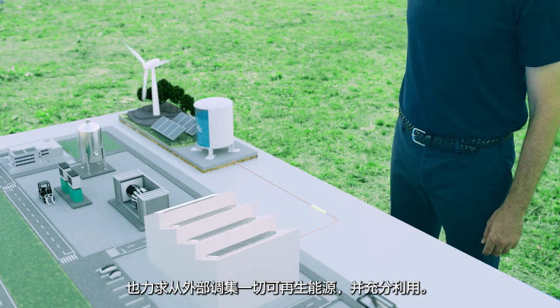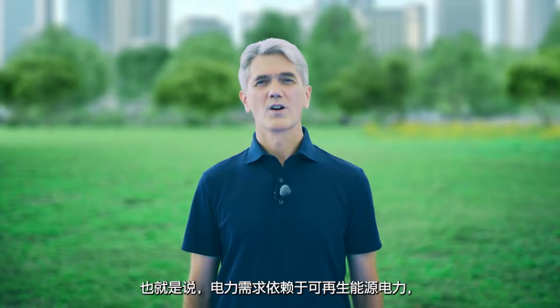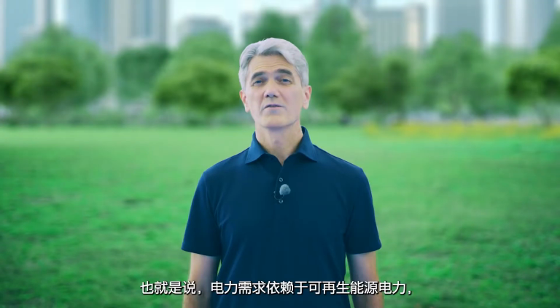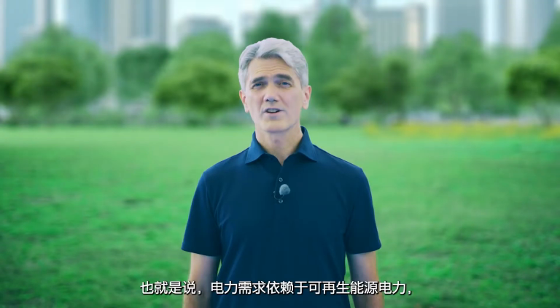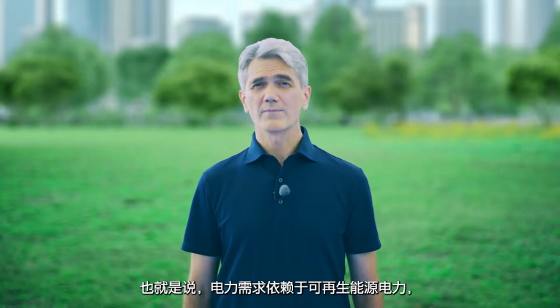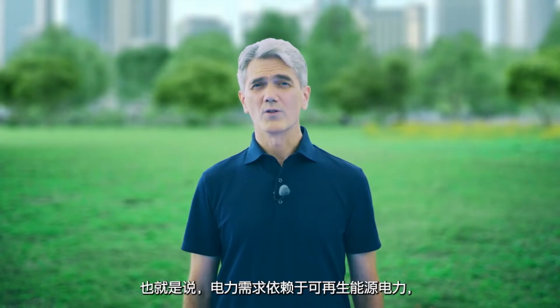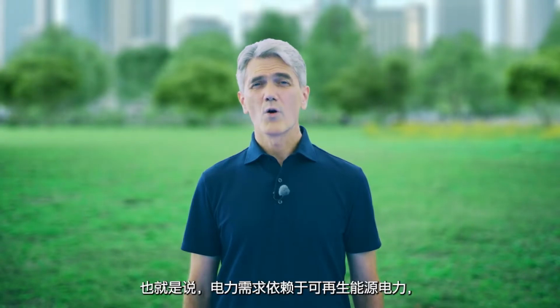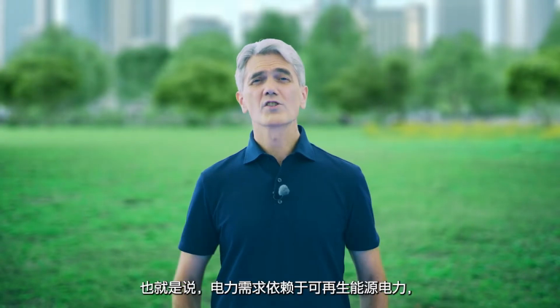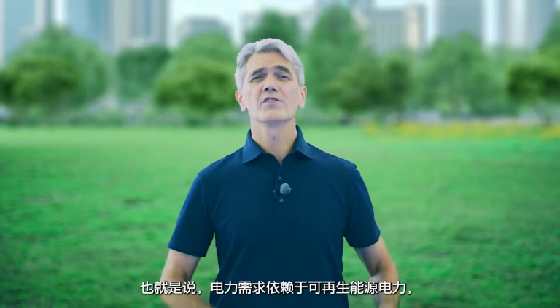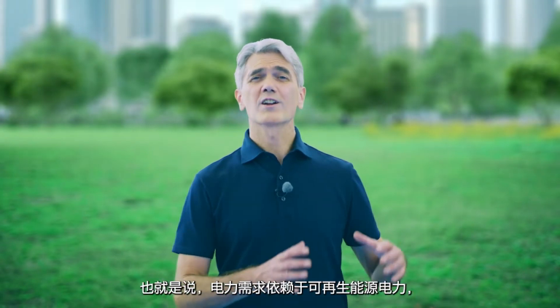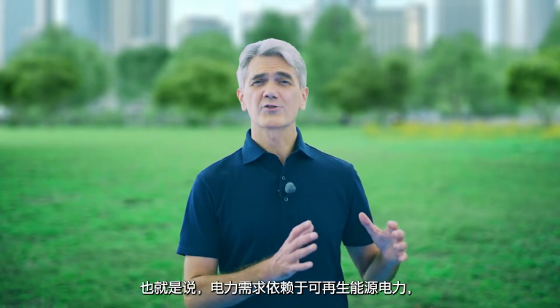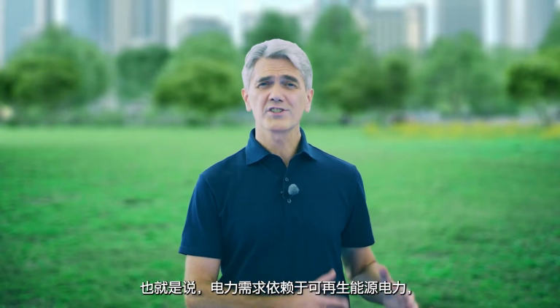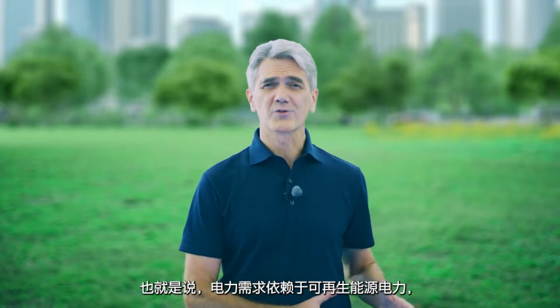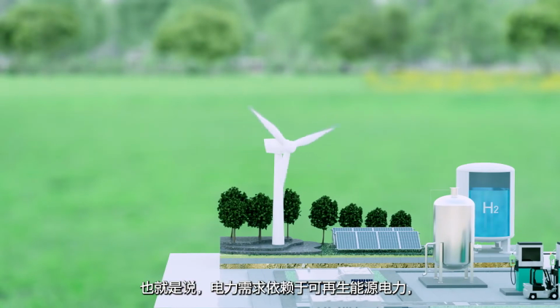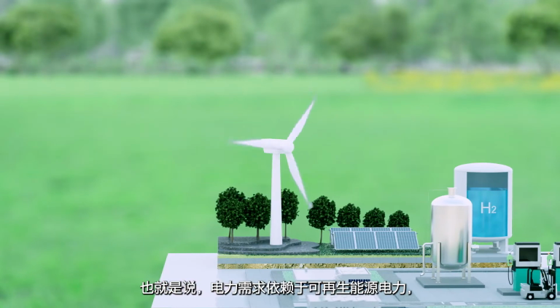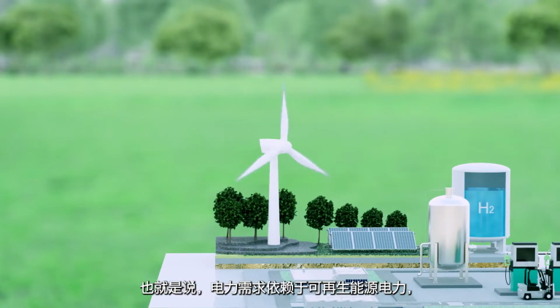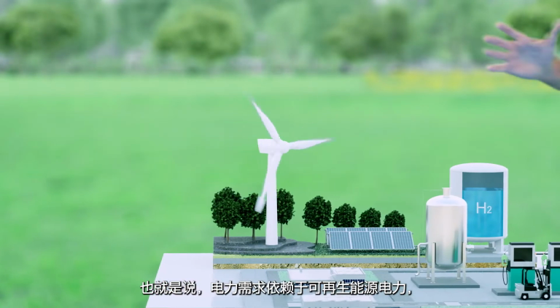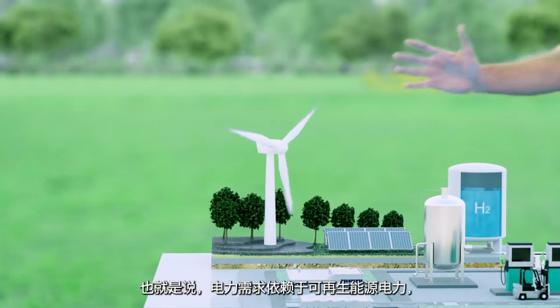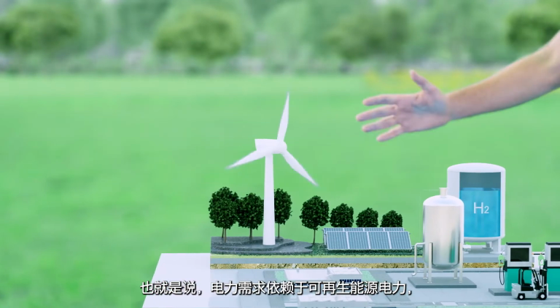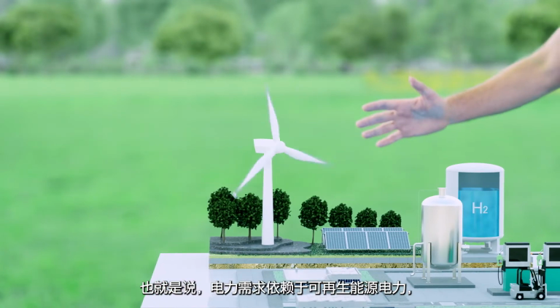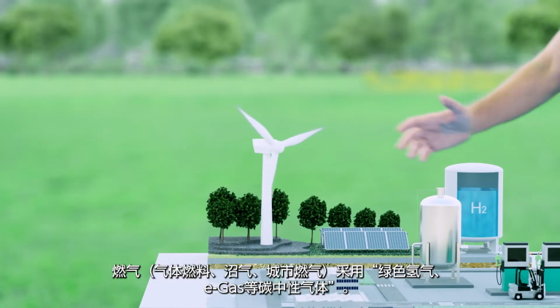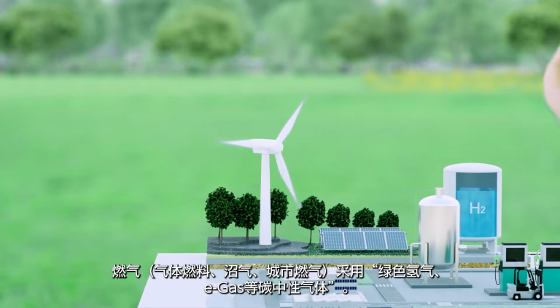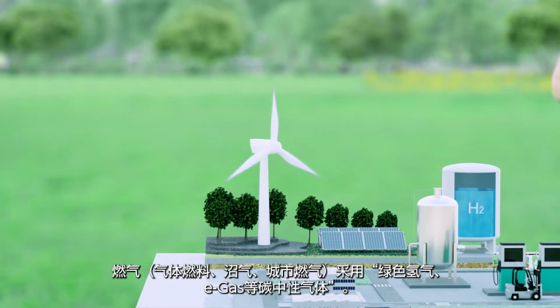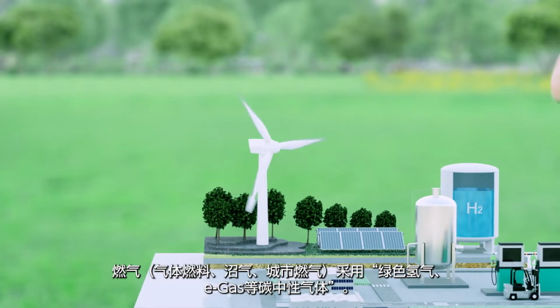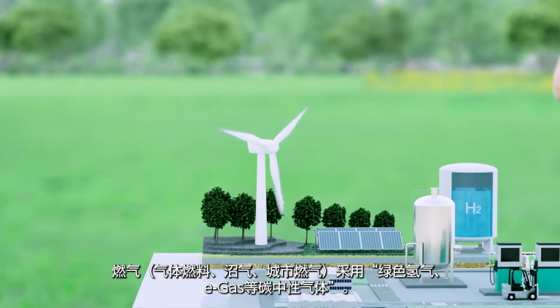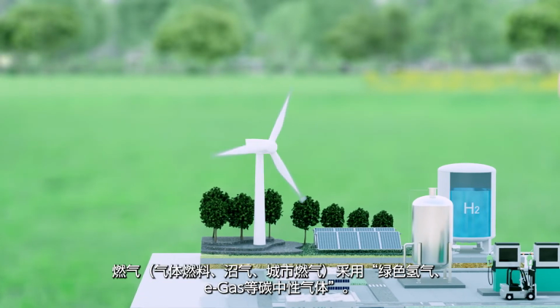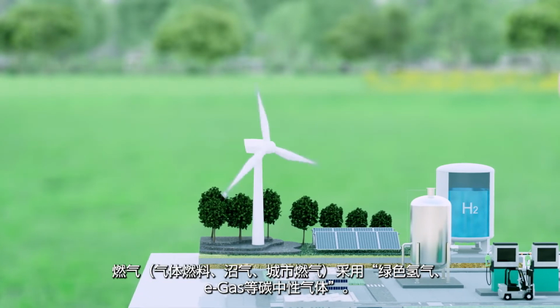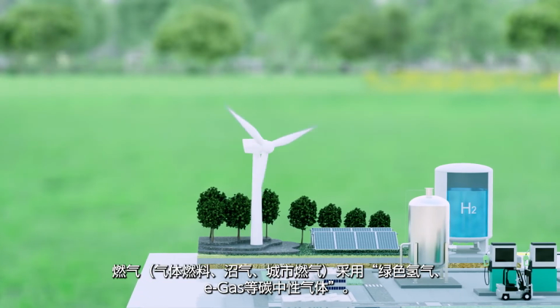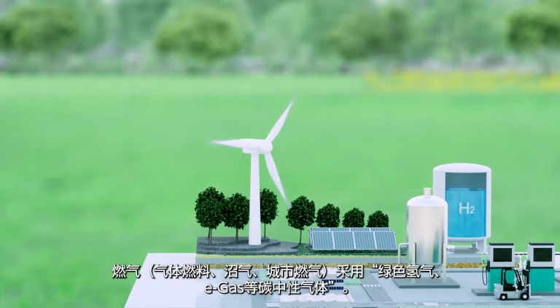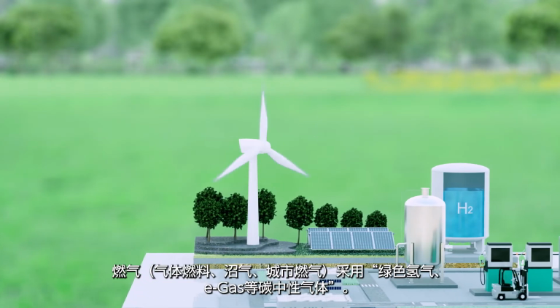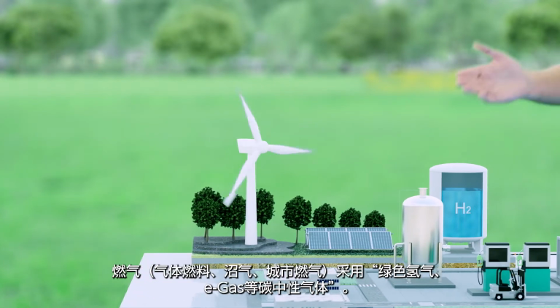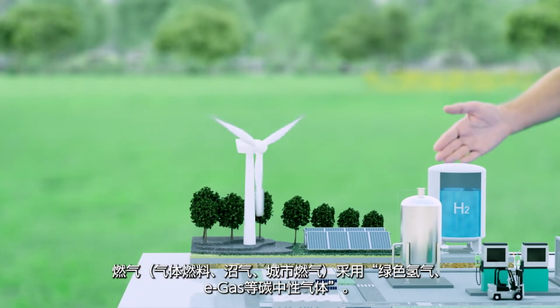For example, while shifting our electricity sources to renewable energy, we will also shift our gas sources to green hydrogen.